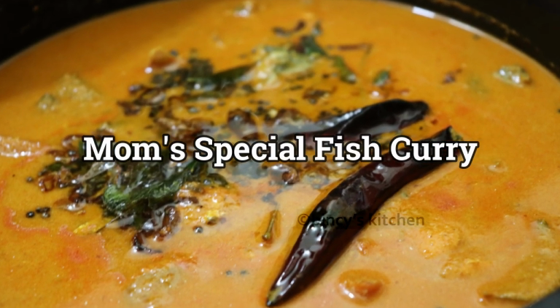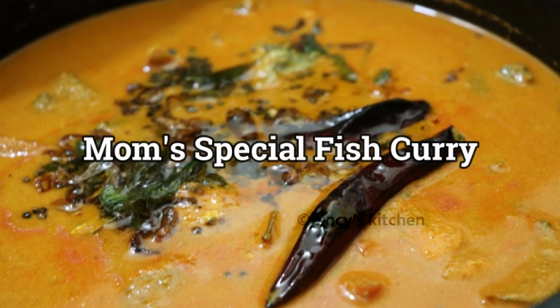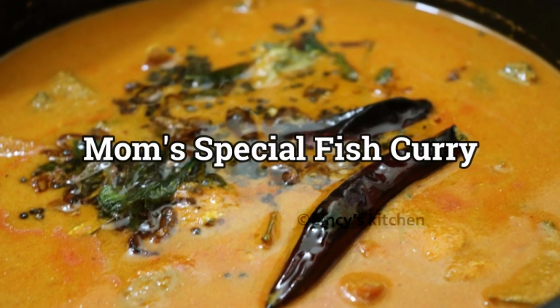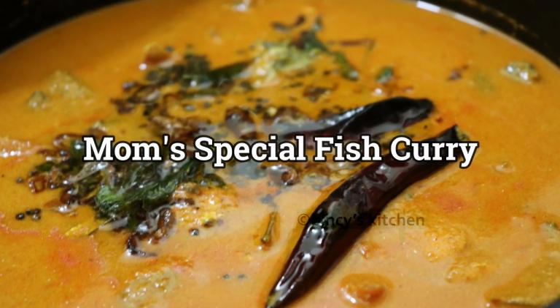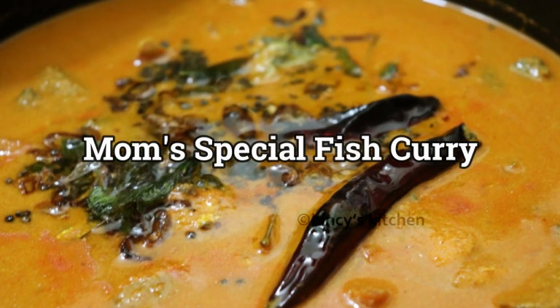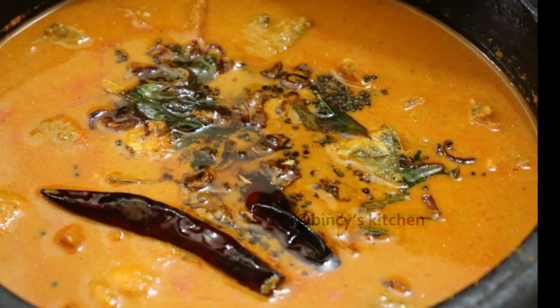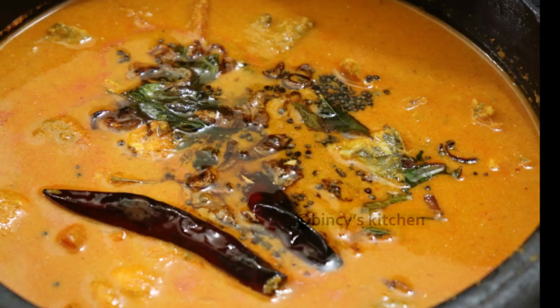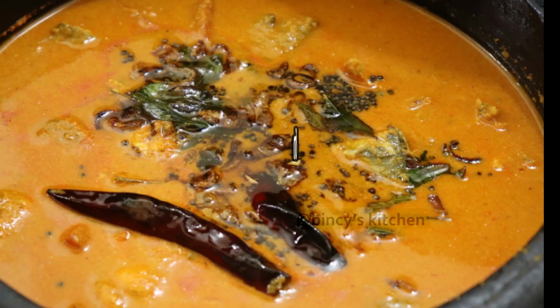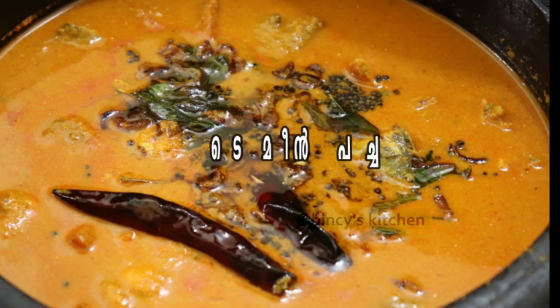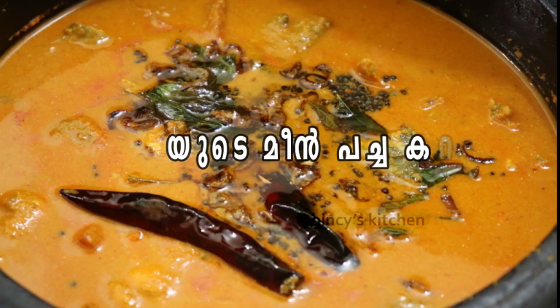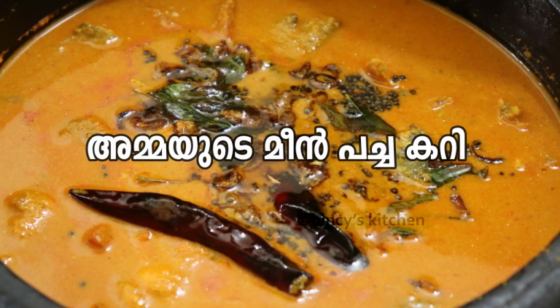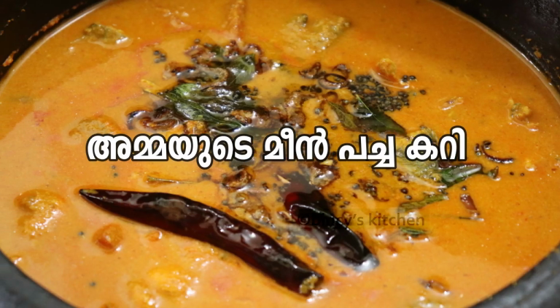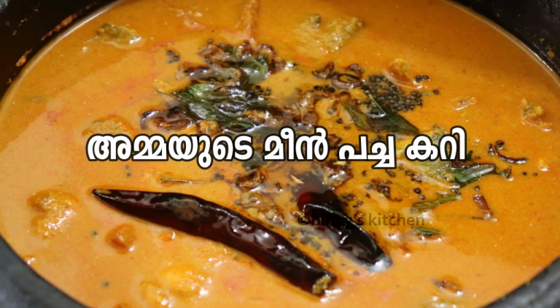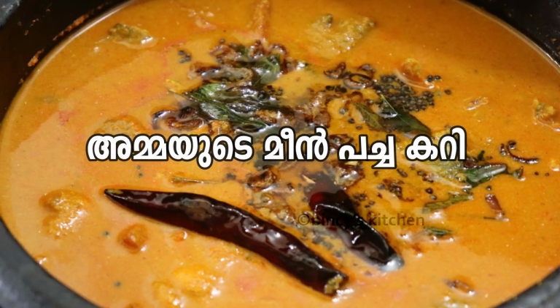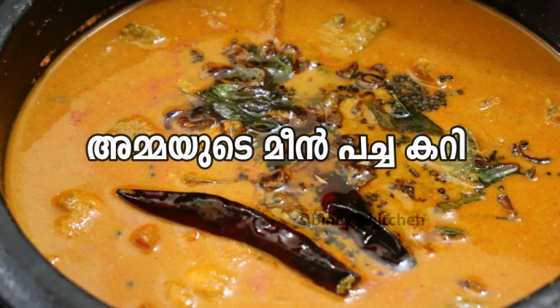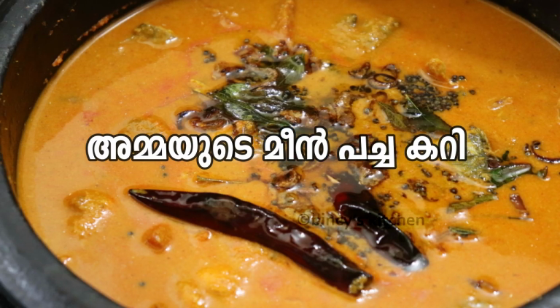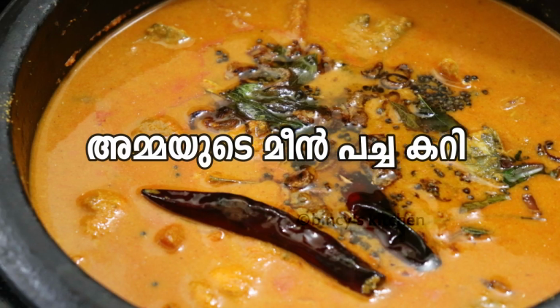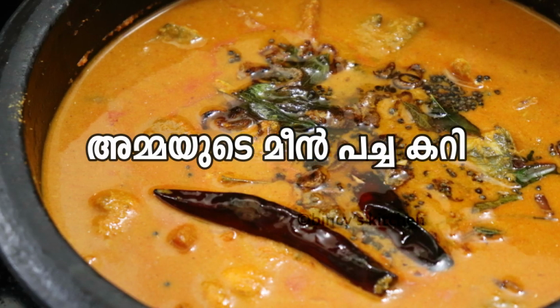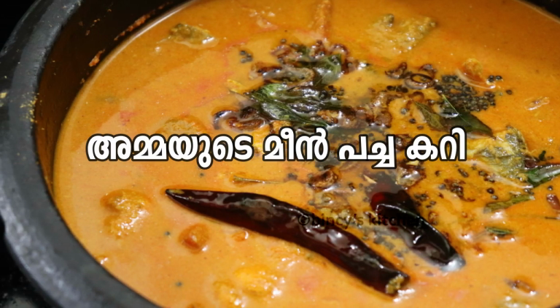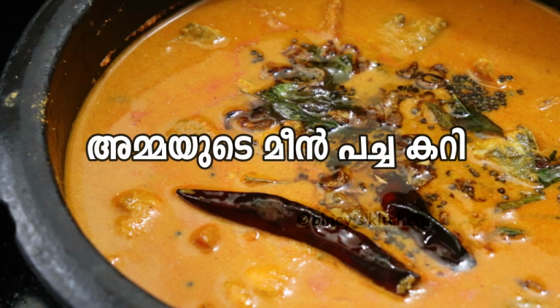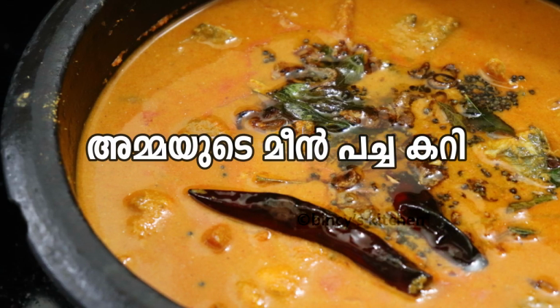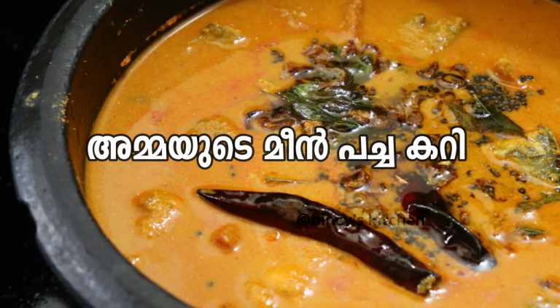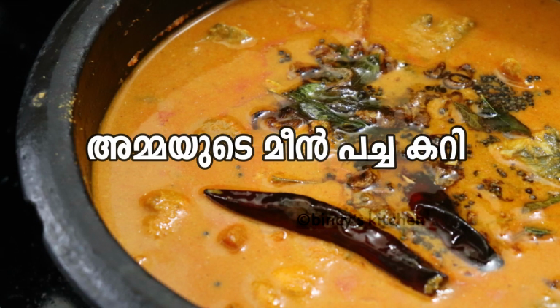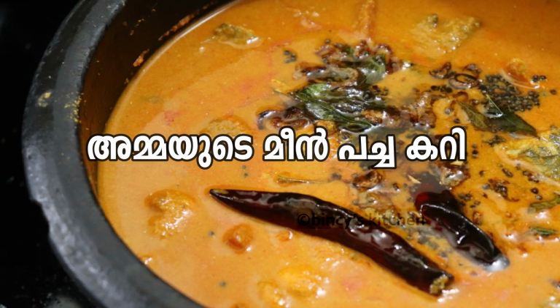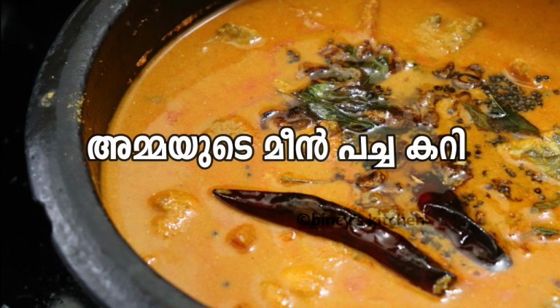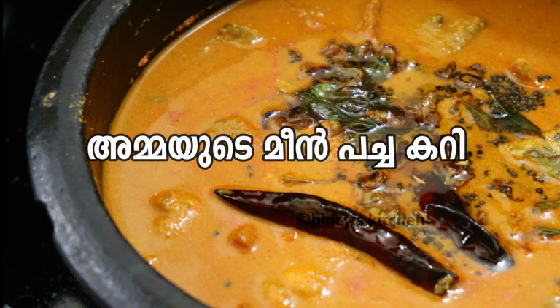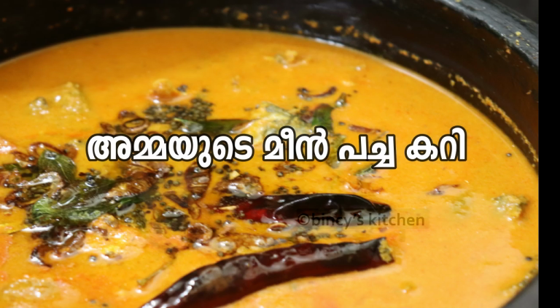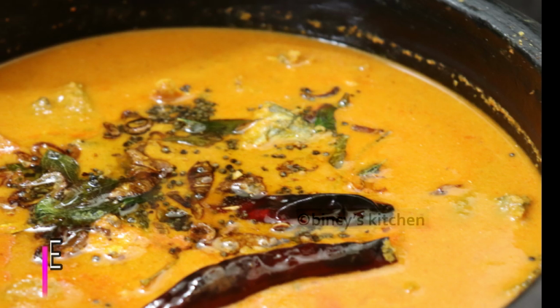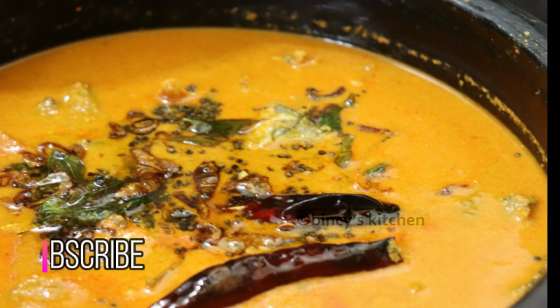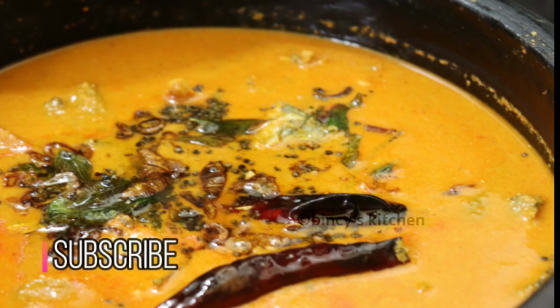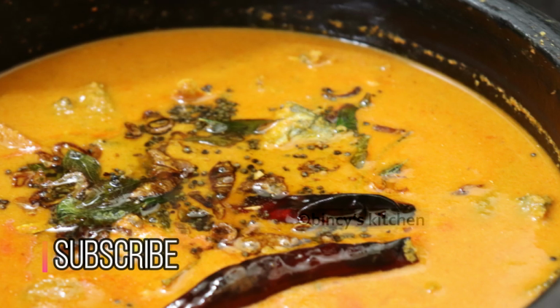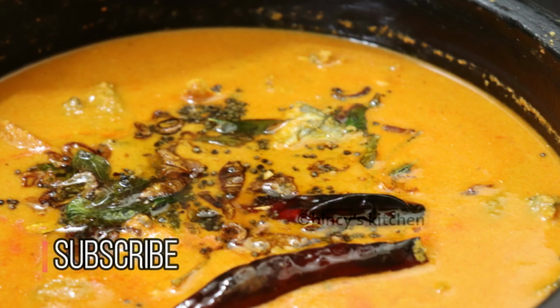Hello everyone. I want to make a meal of a specialite in the Meean curry. It's a good taste — a specialite in the Meean curry.